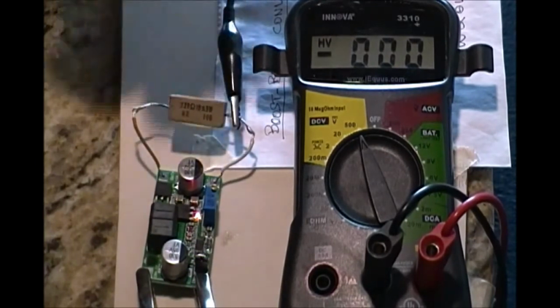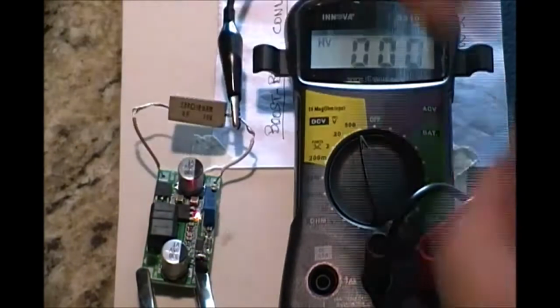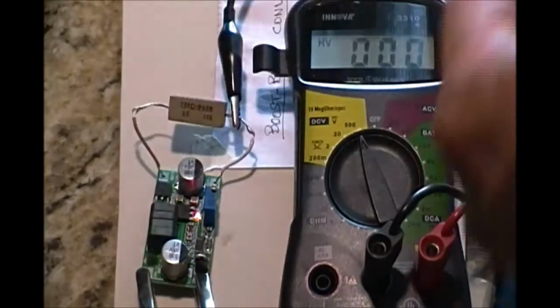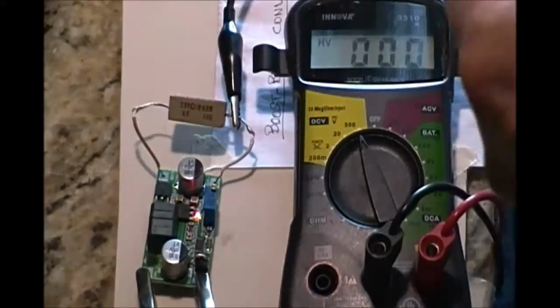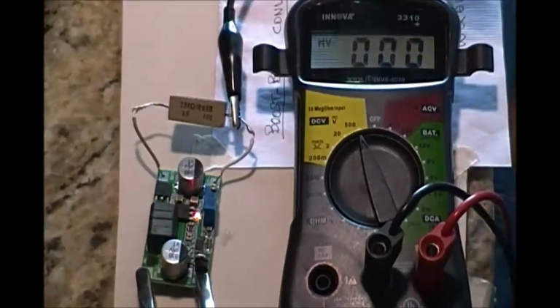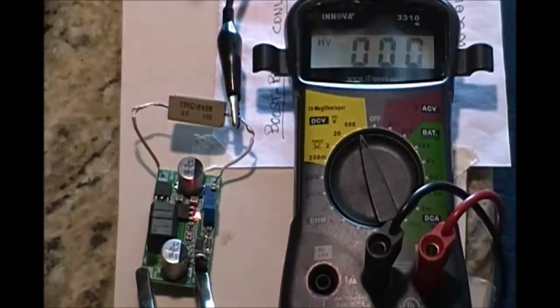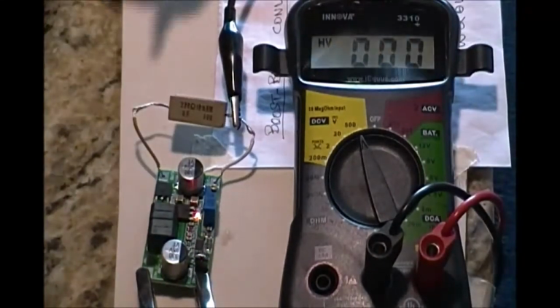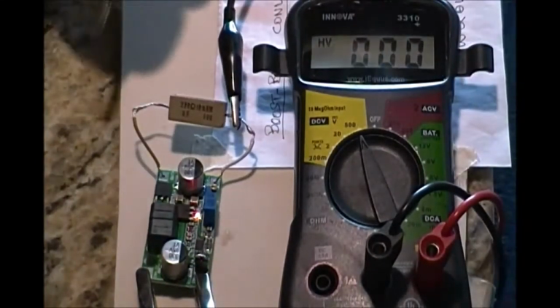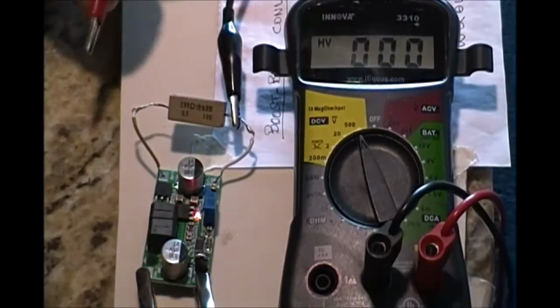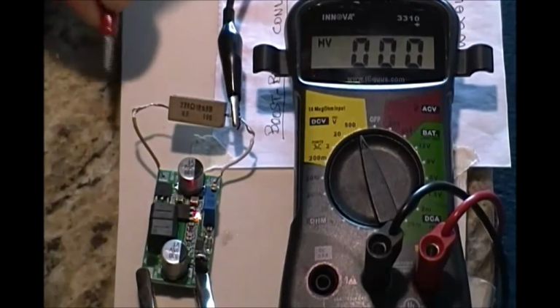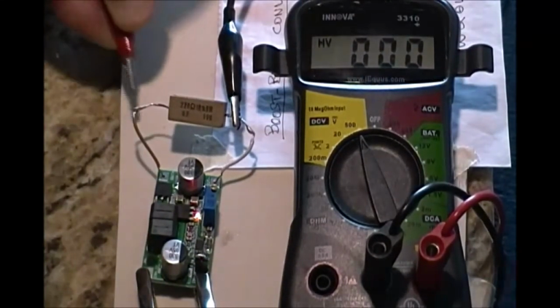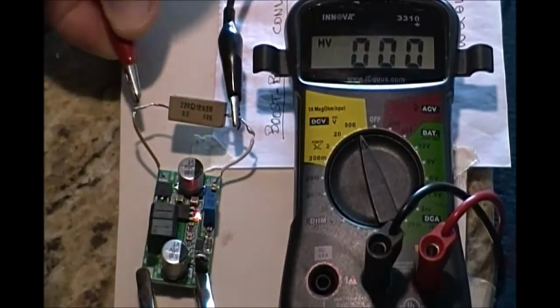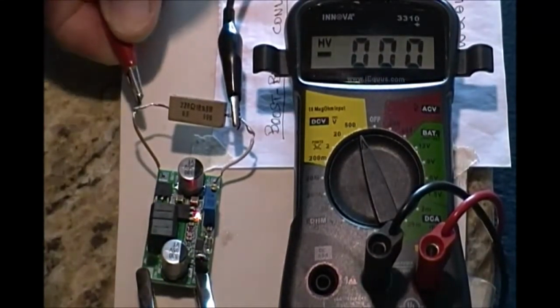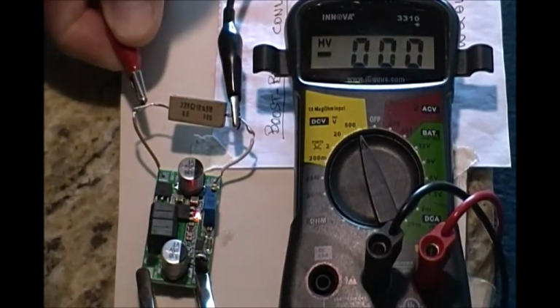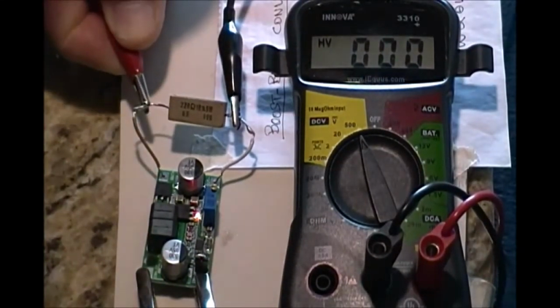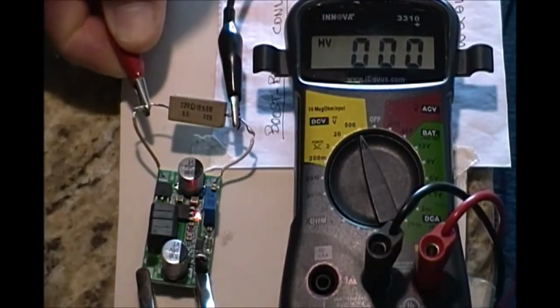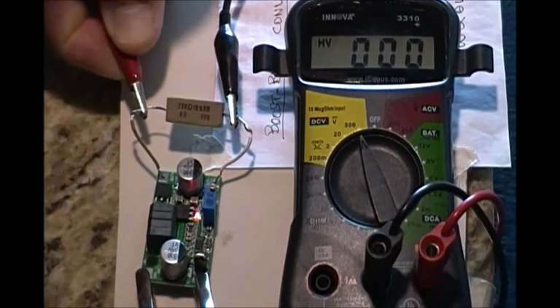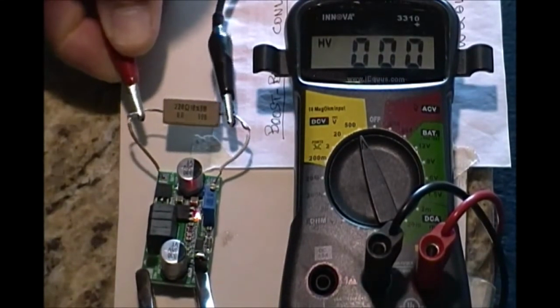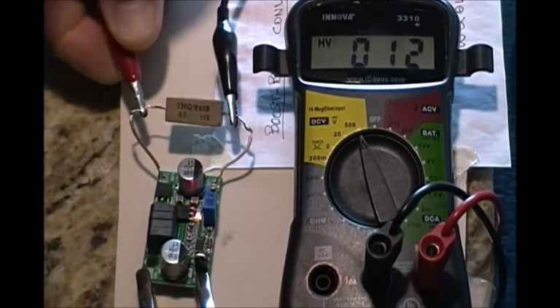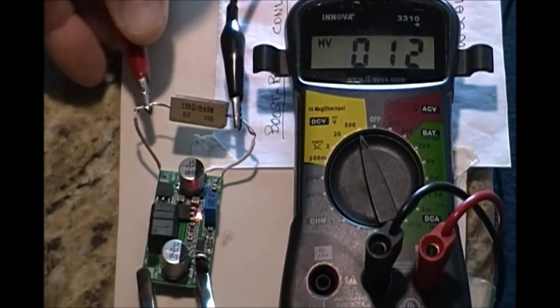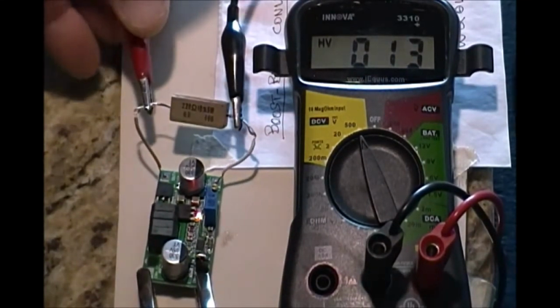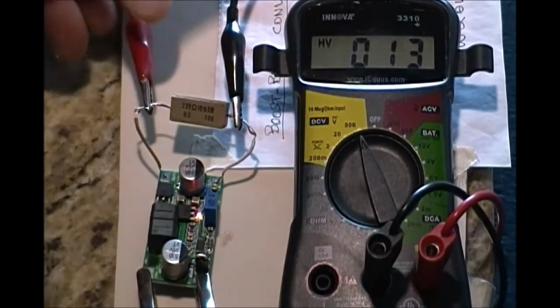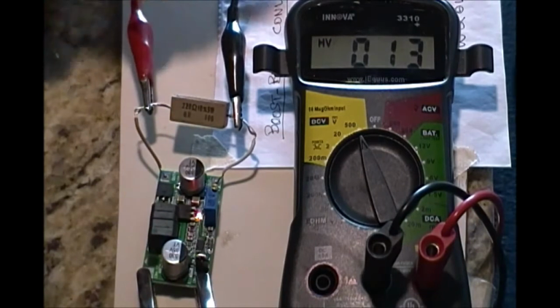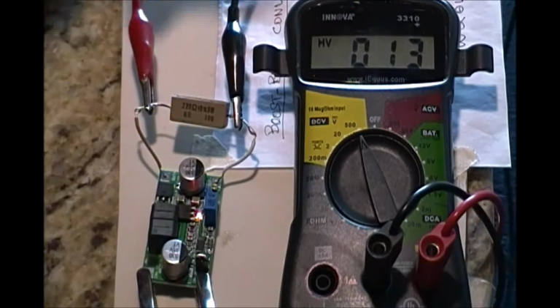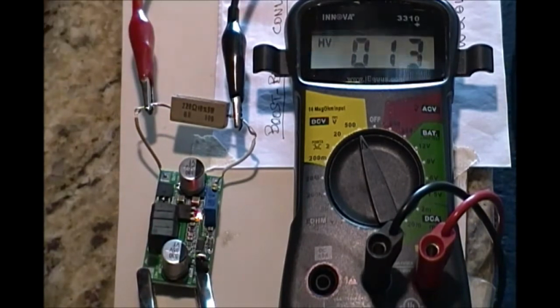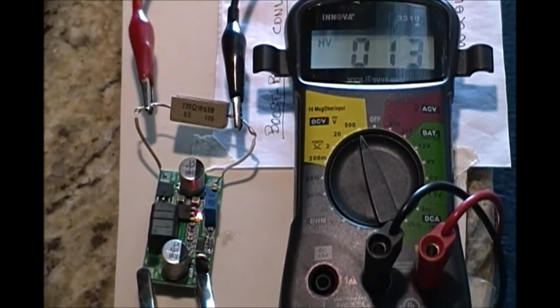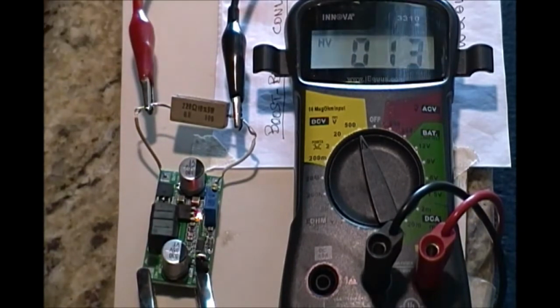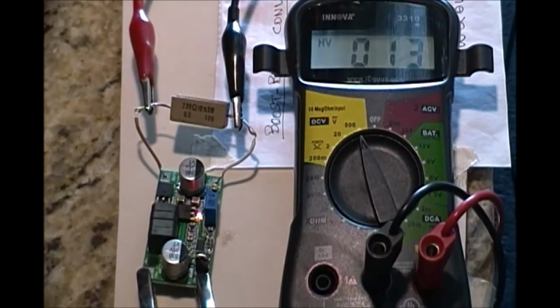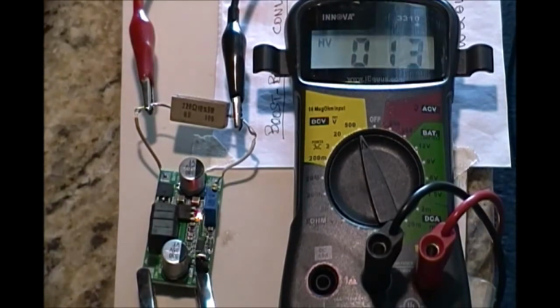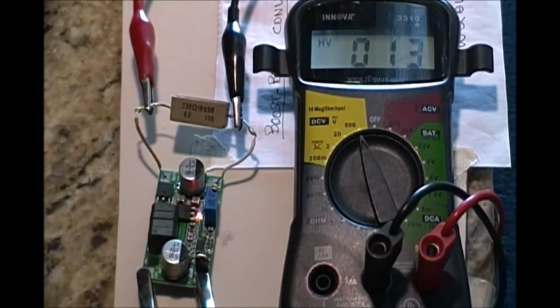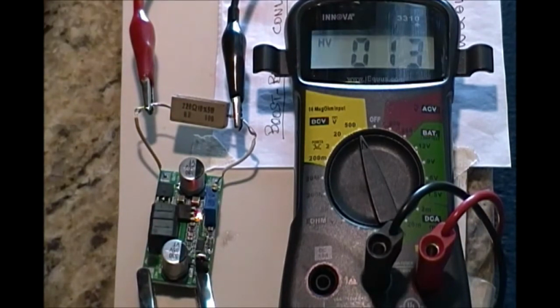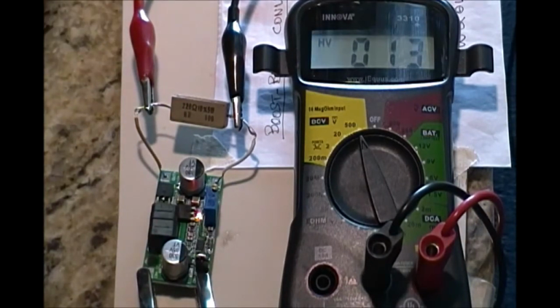Without a load, the output was fixed at 4 volt no matter what the input supply was adjusted to.